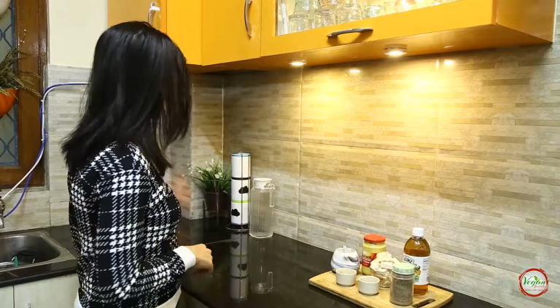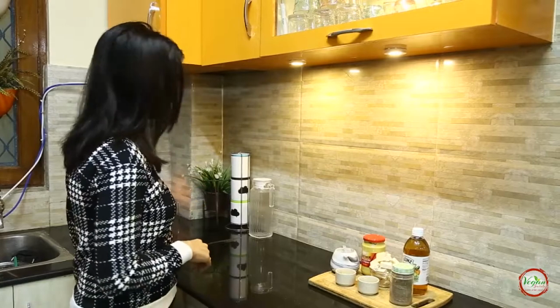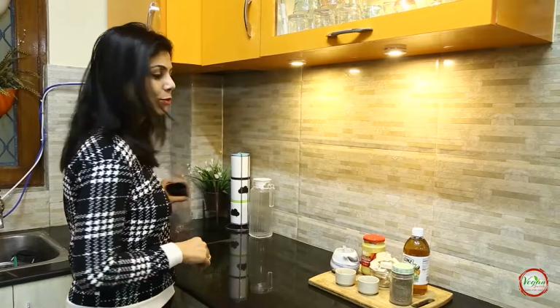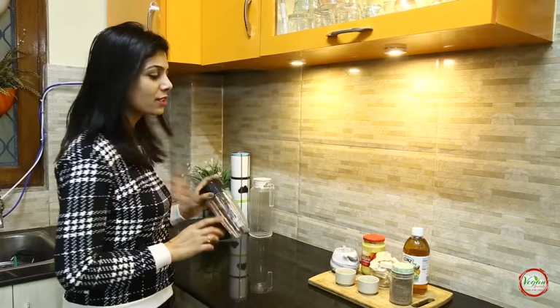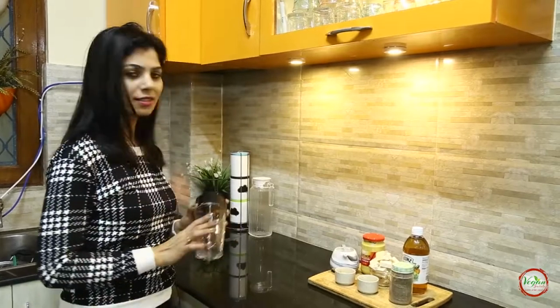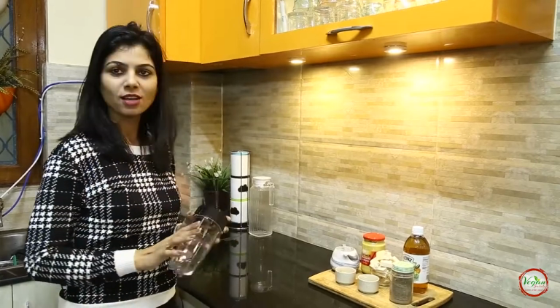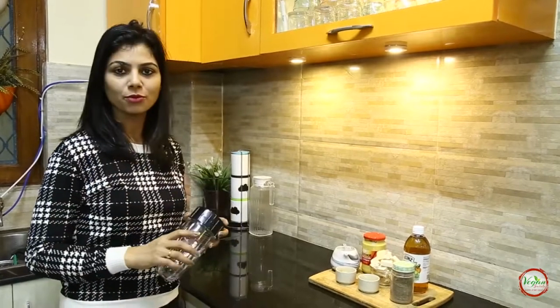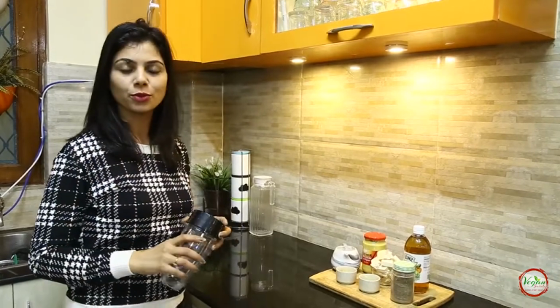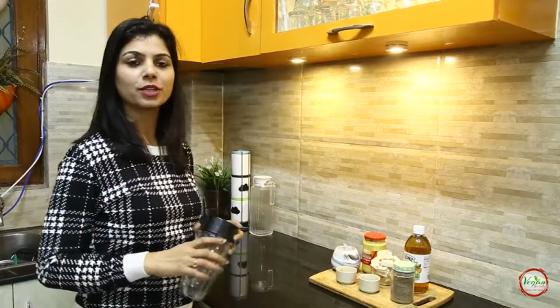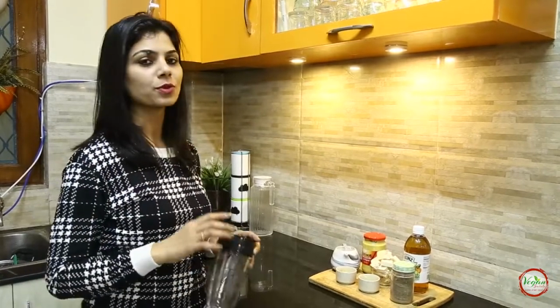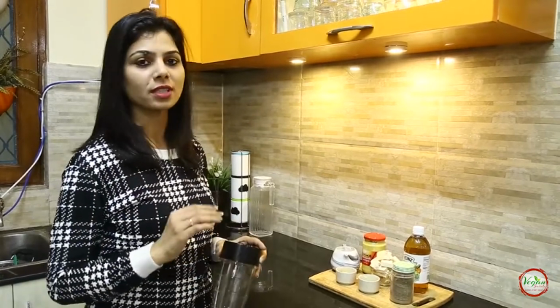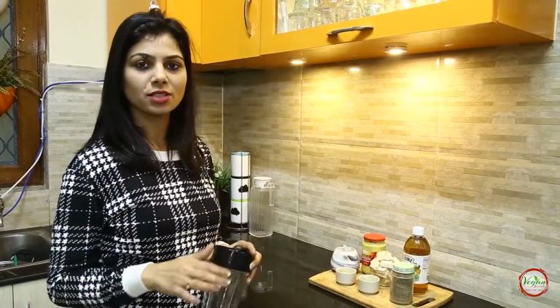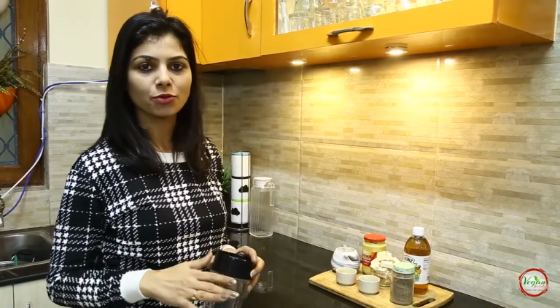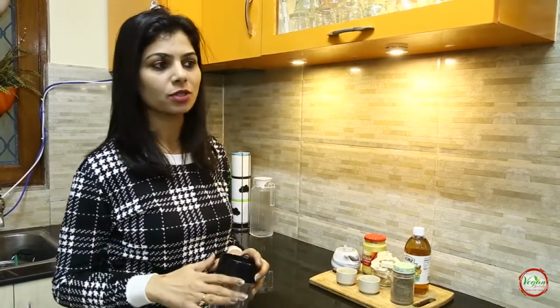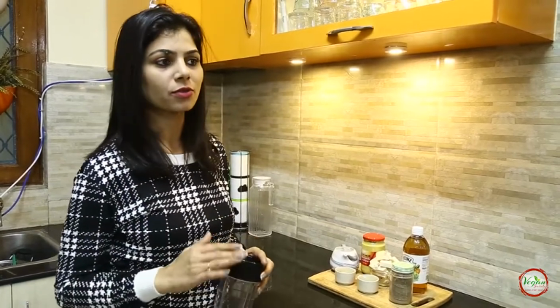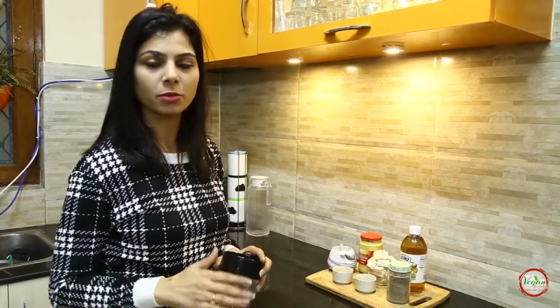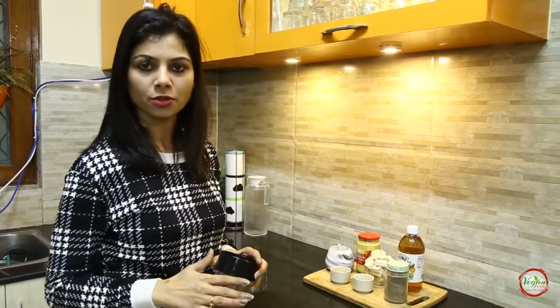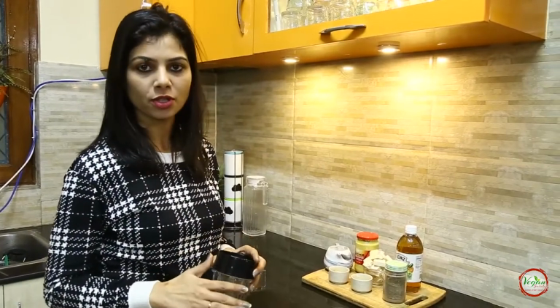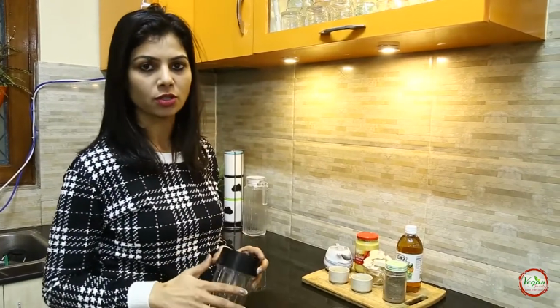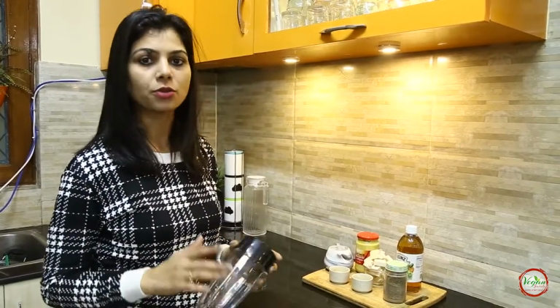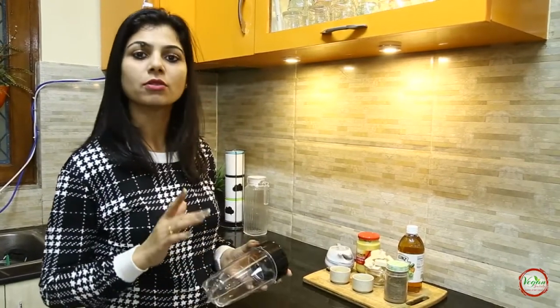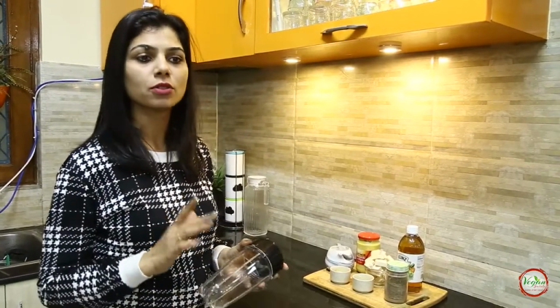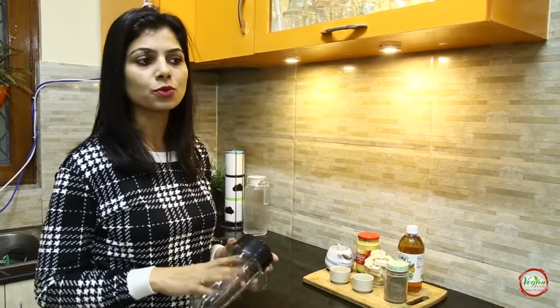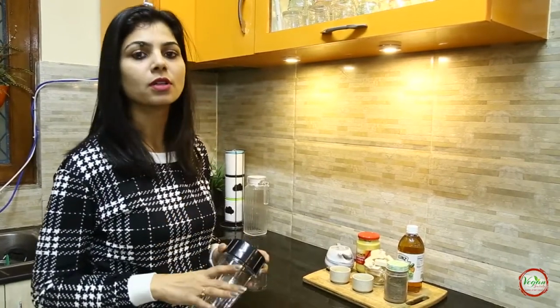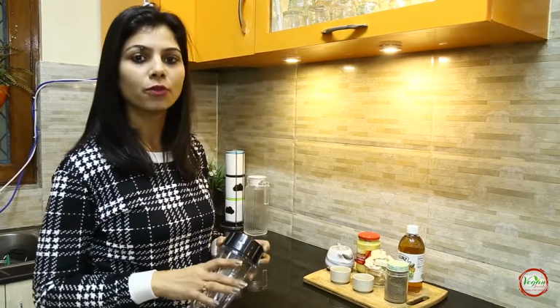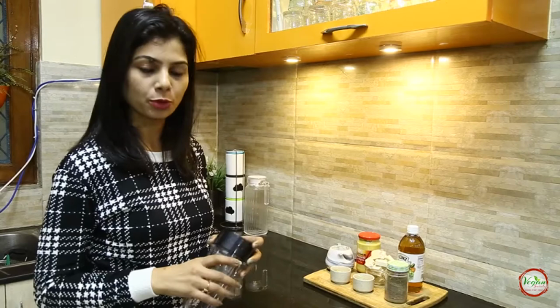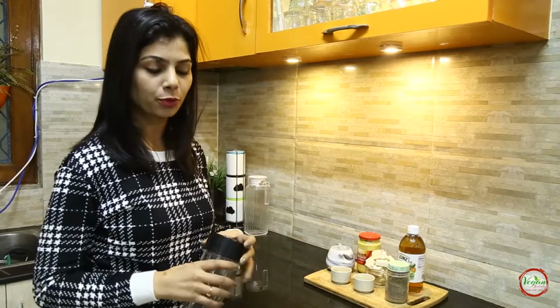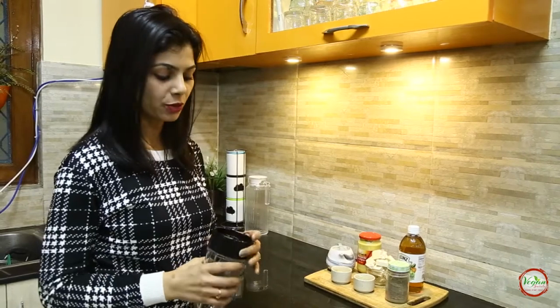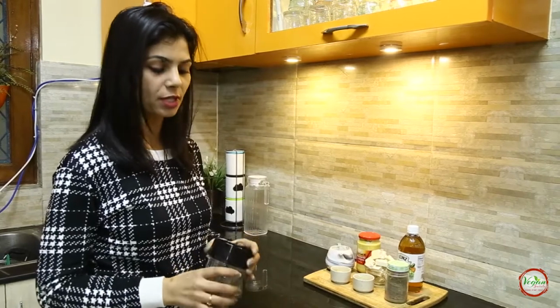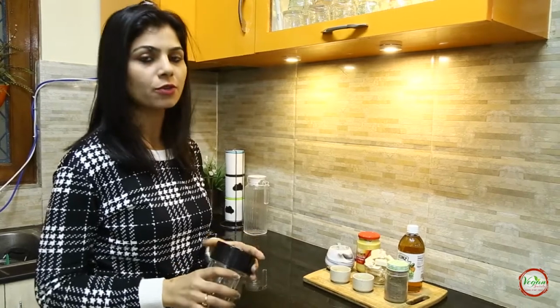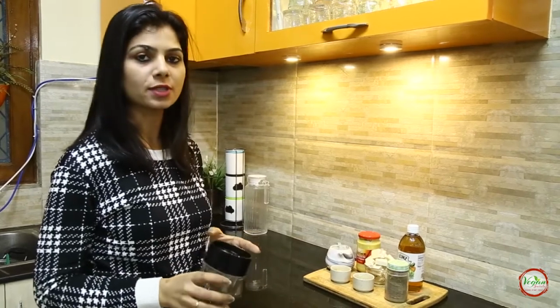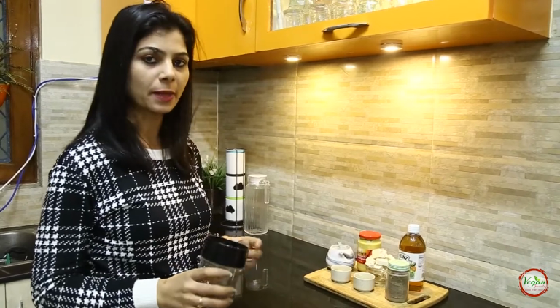I am using this jar. You can use any jar which is available in your kitchen. You can even use a food processor for the same.